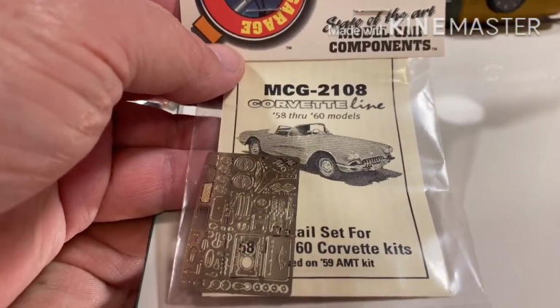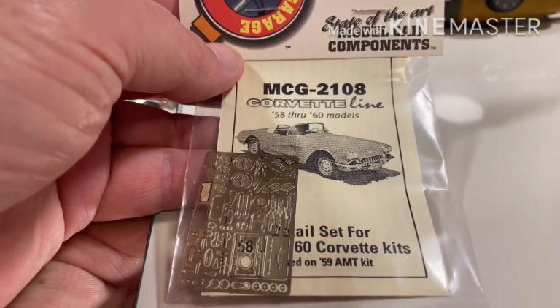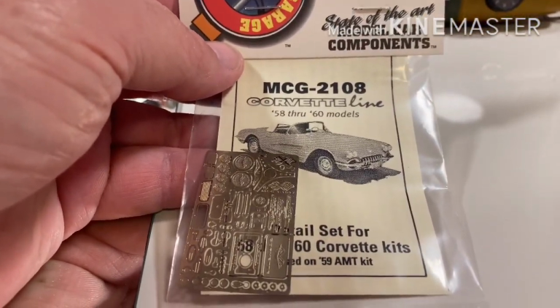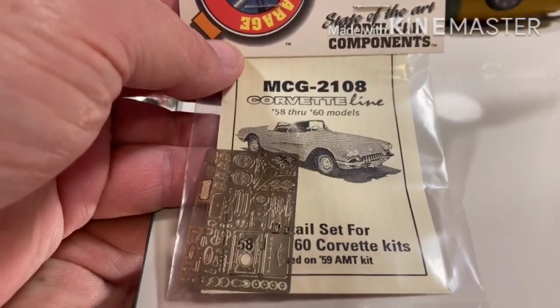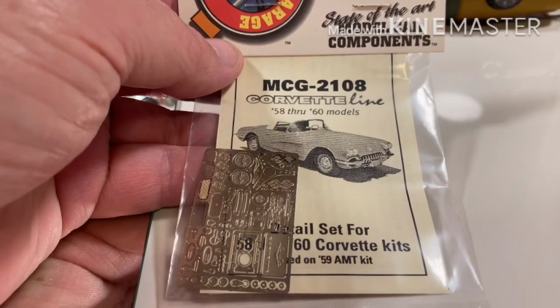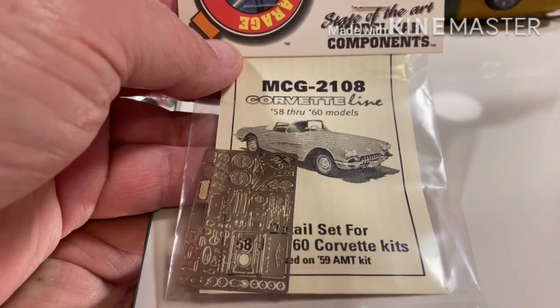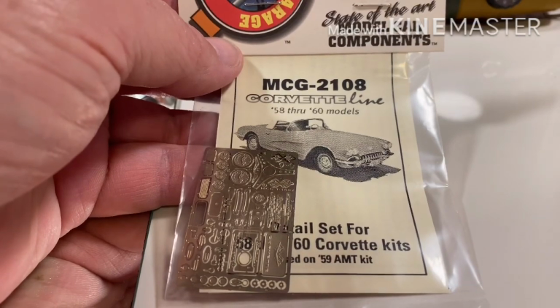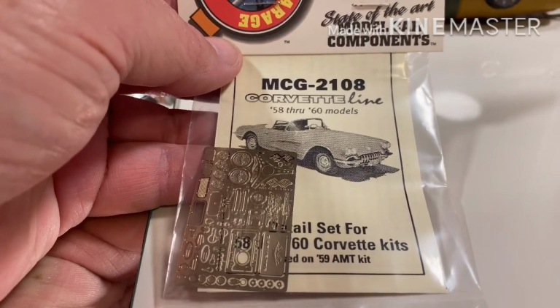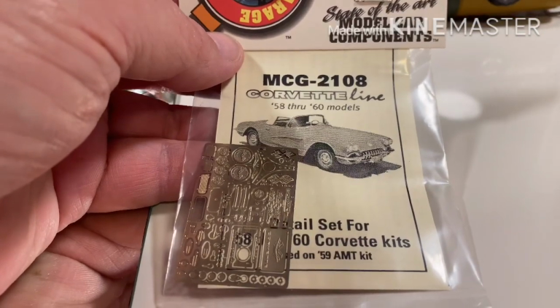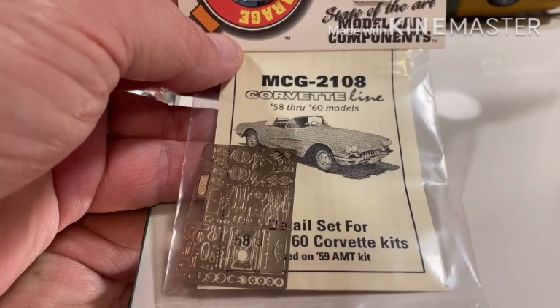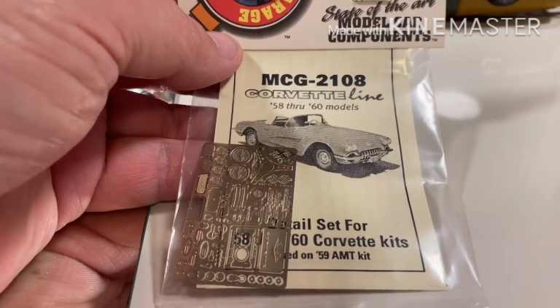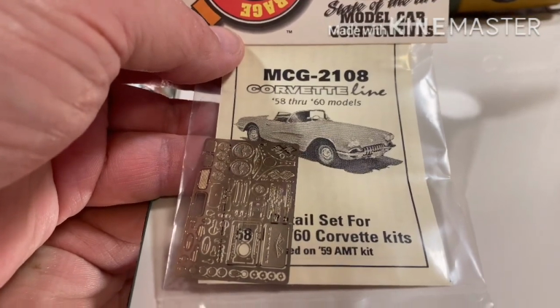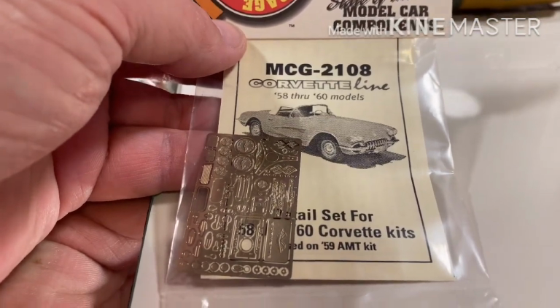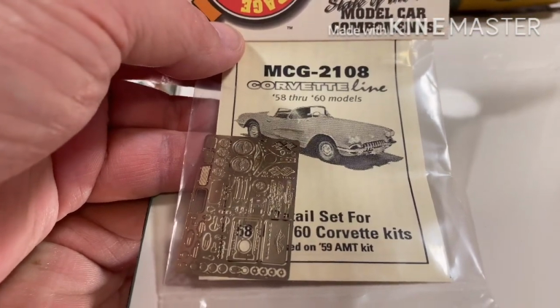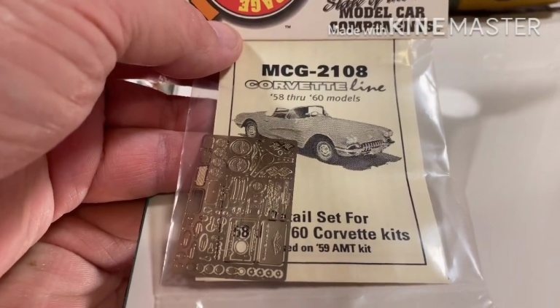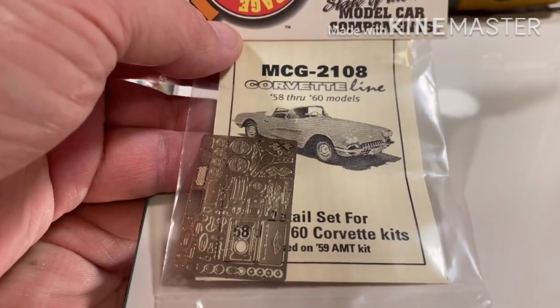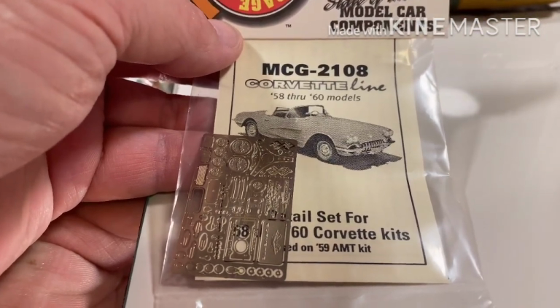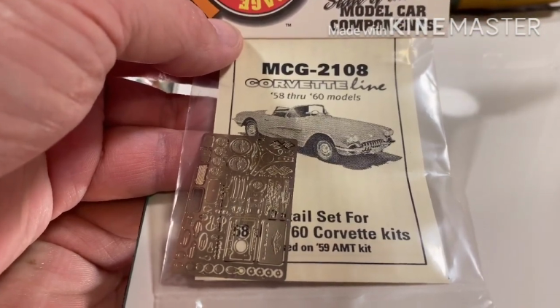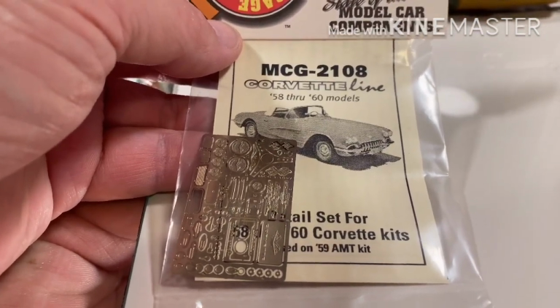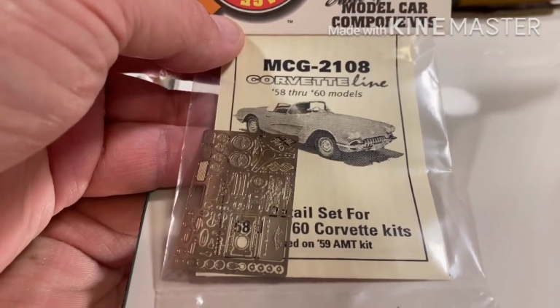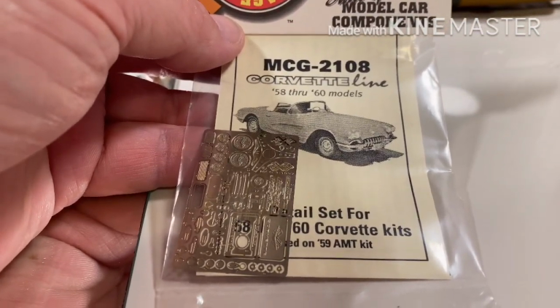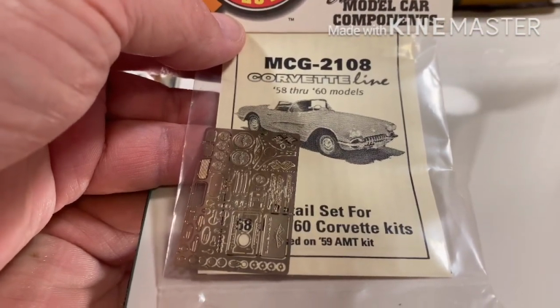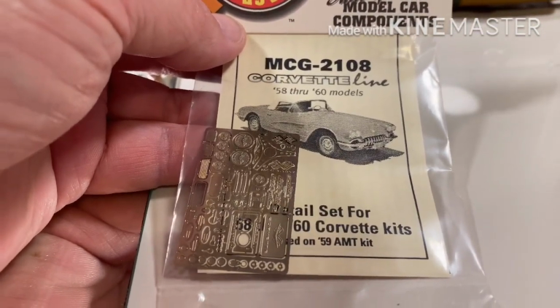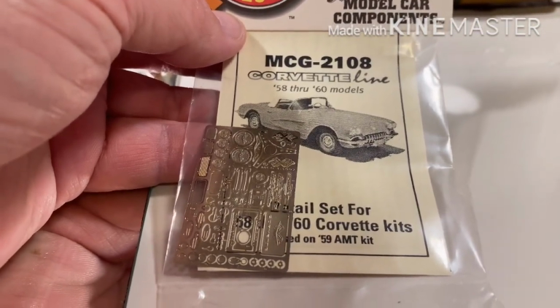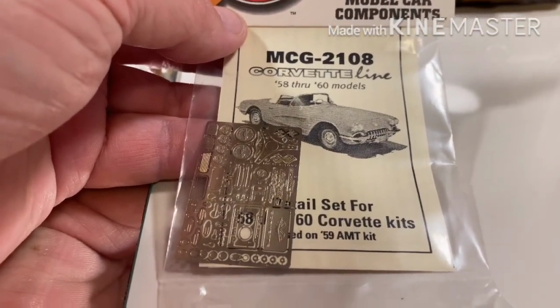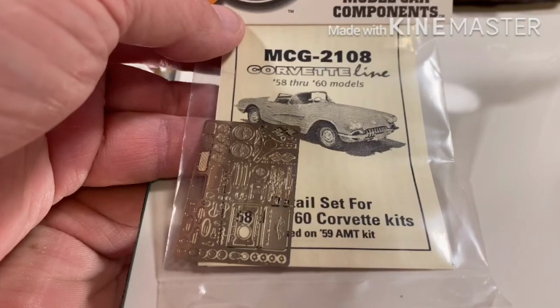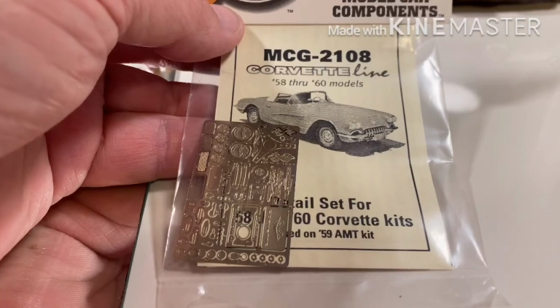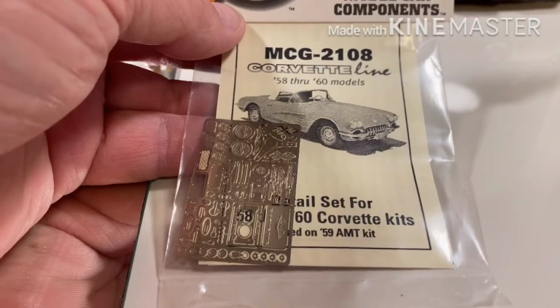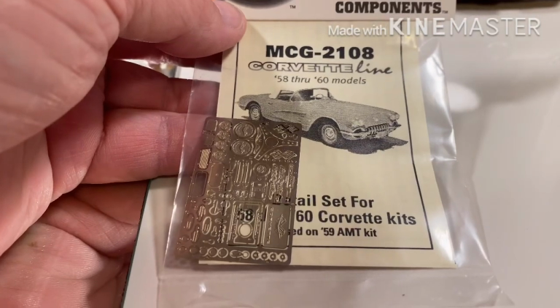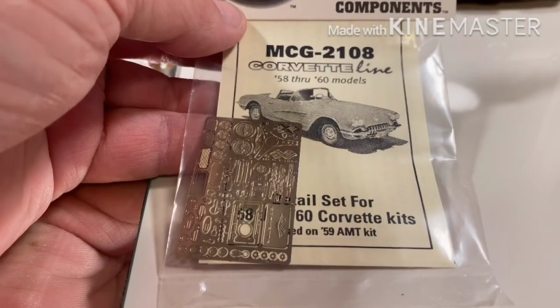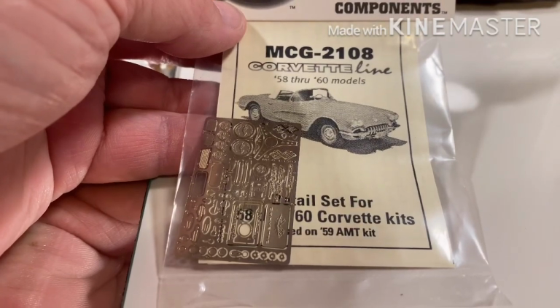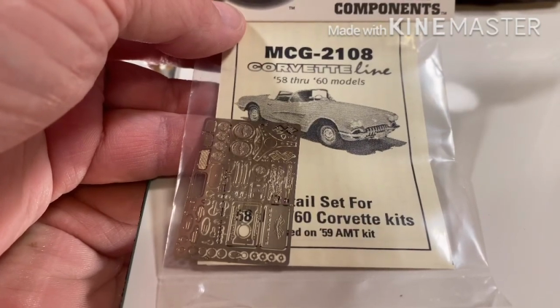One thing that's exceptionally special about Model Car Garage products is they're made out of a nickel alloy. What does that mean for you as a modeler? That means you can make these things look like chrome without having them chromed, and I'm going to show you how to do that.